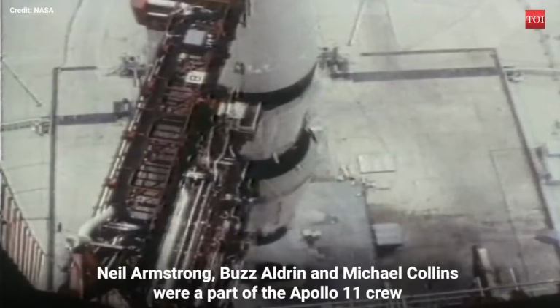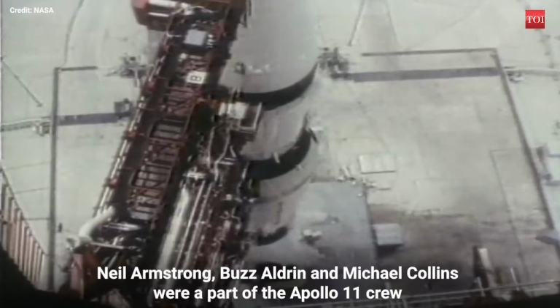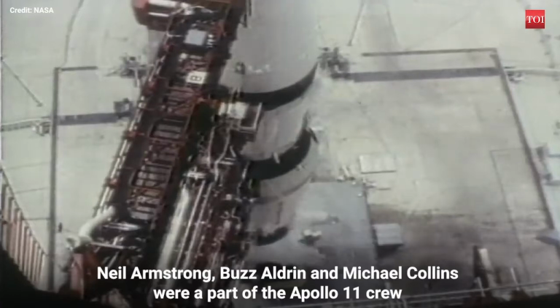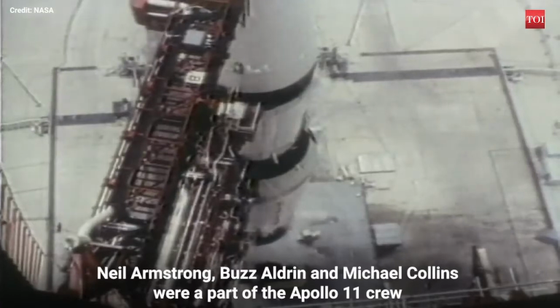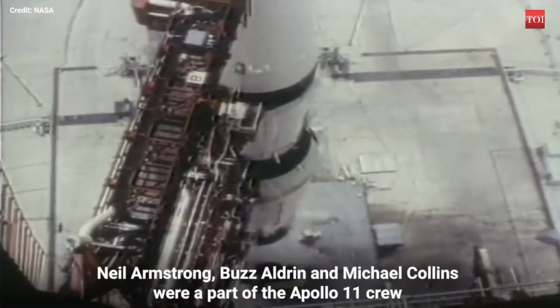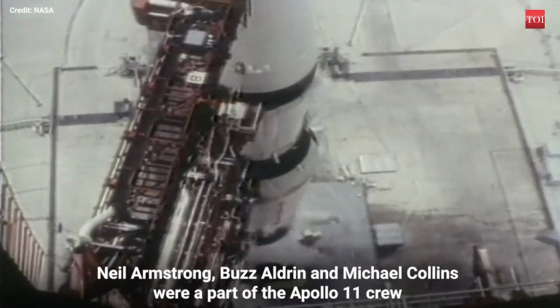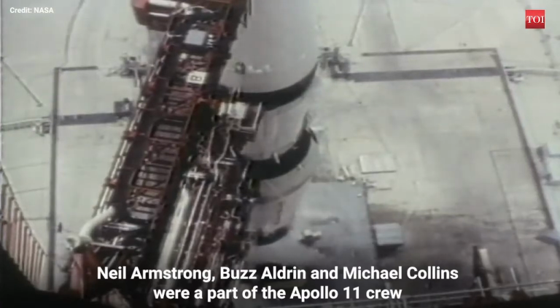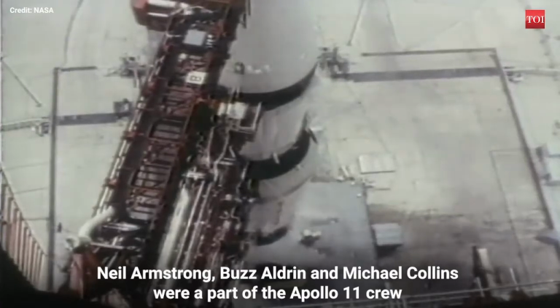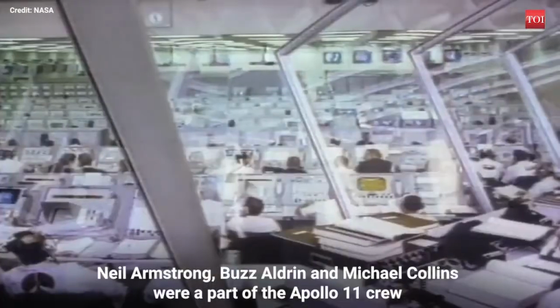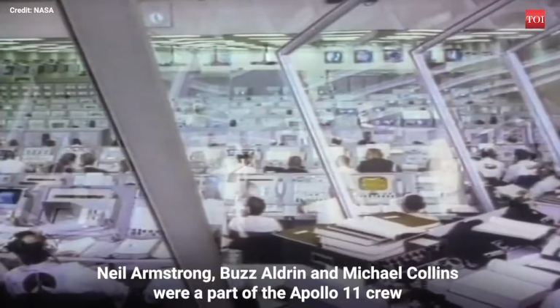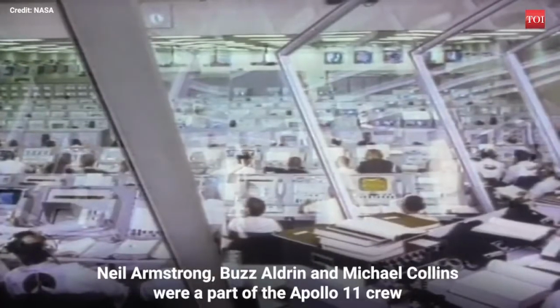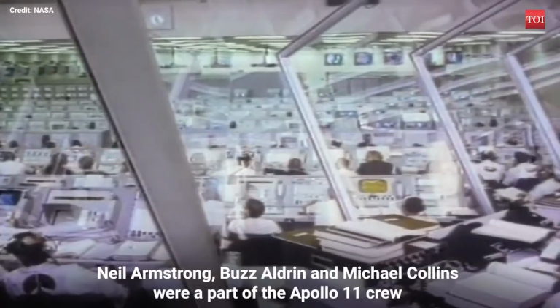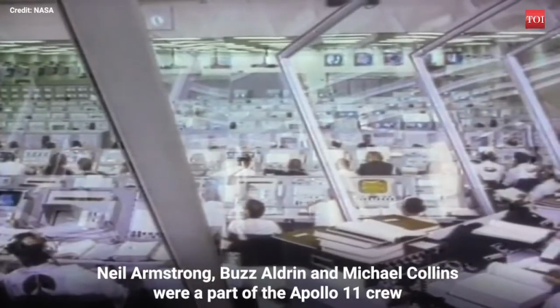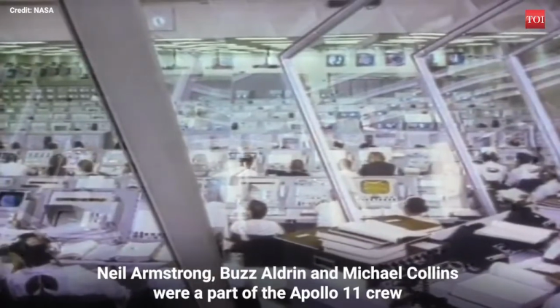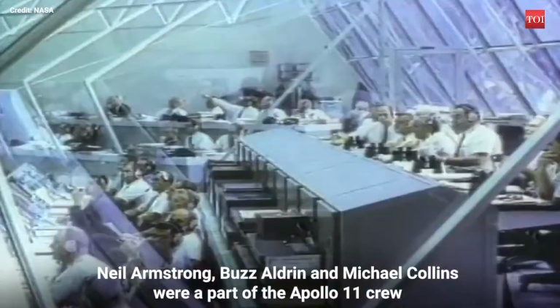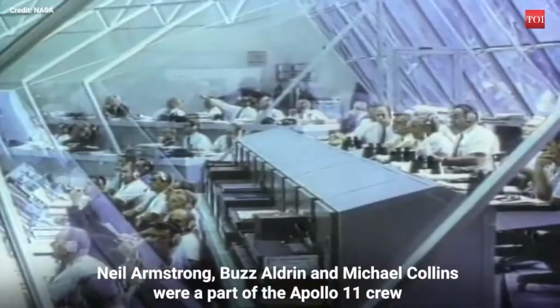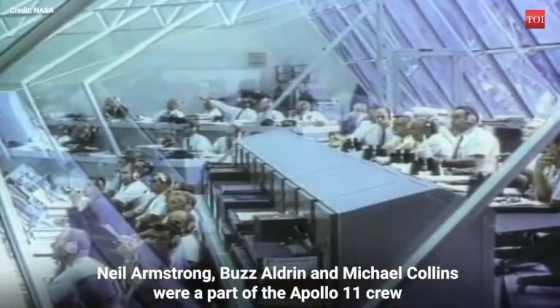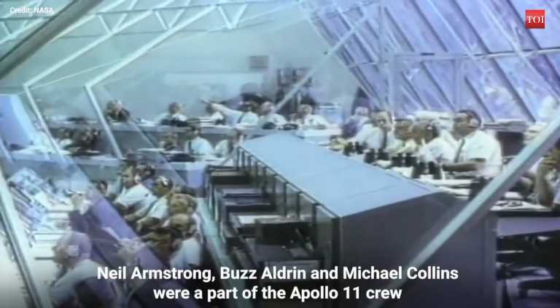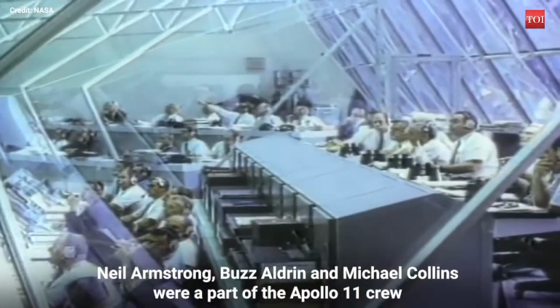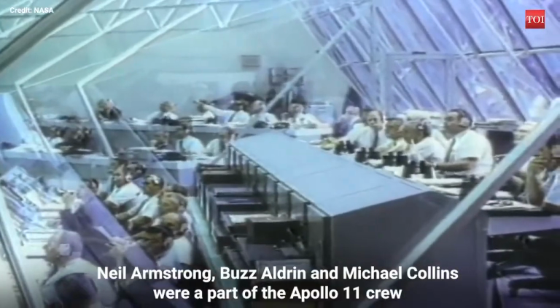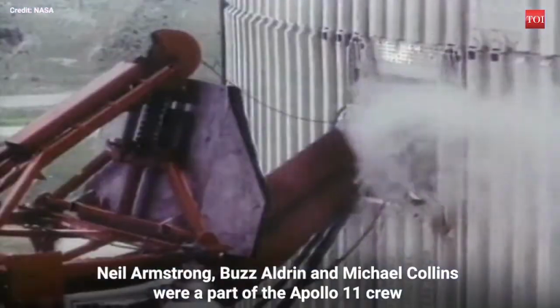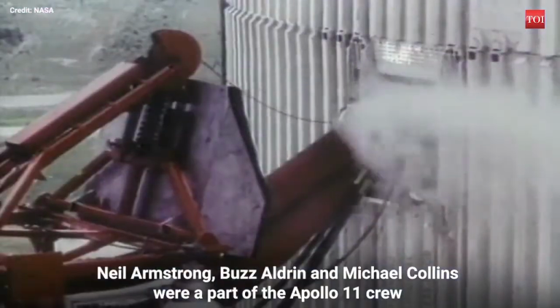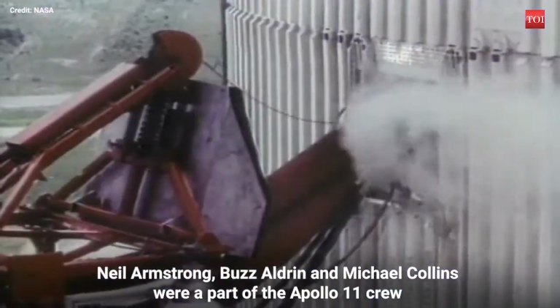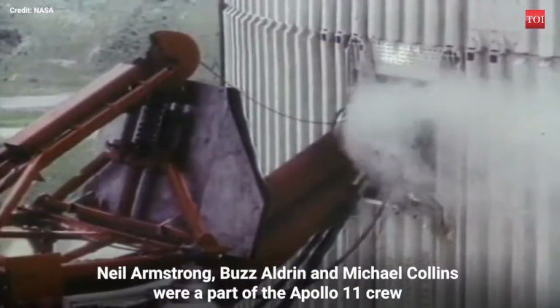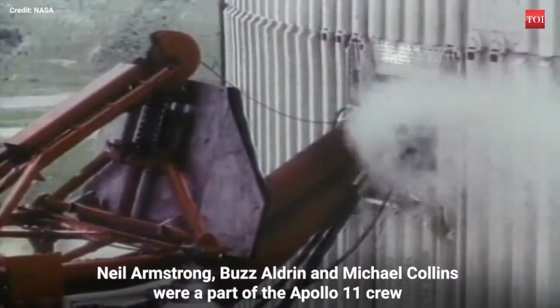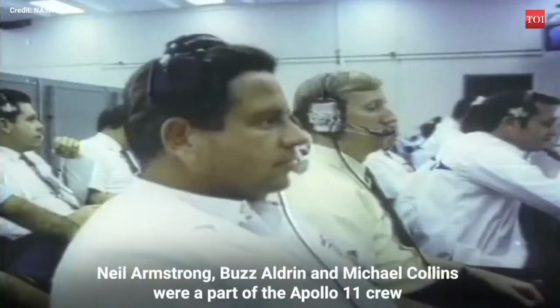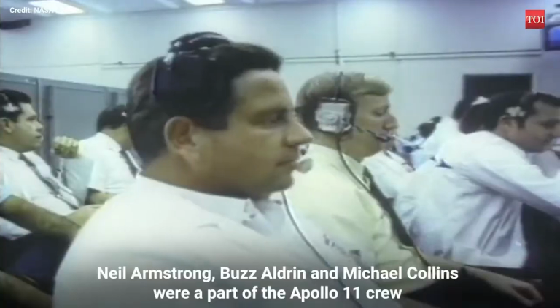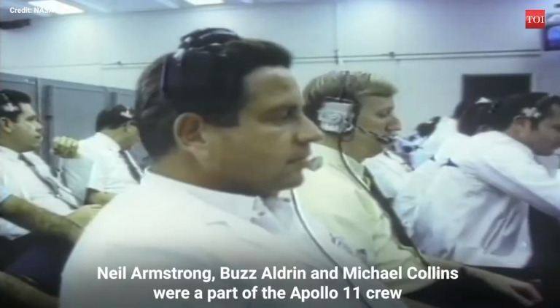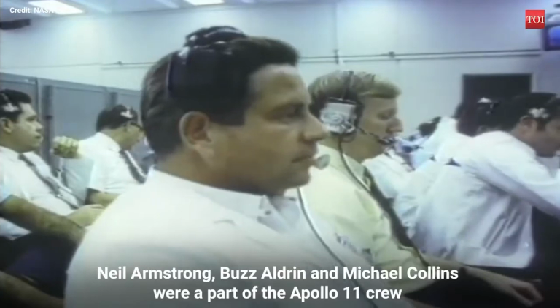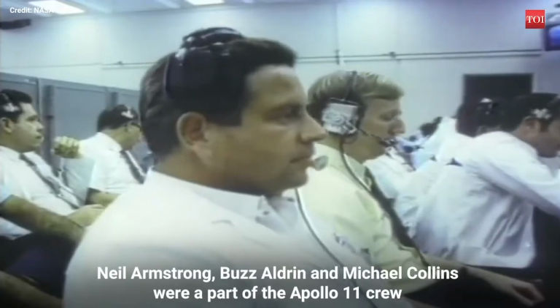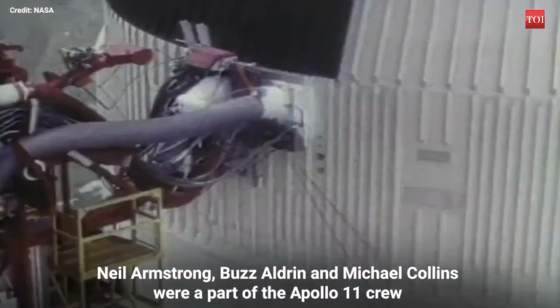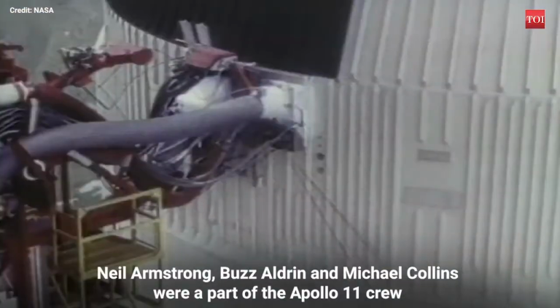15 seconds. Guidance is internal. 12, 11, 10, 9.